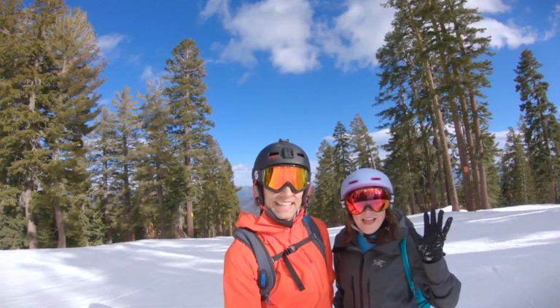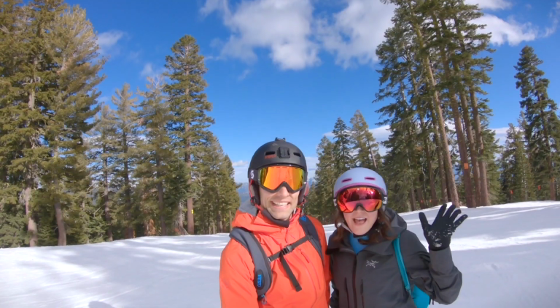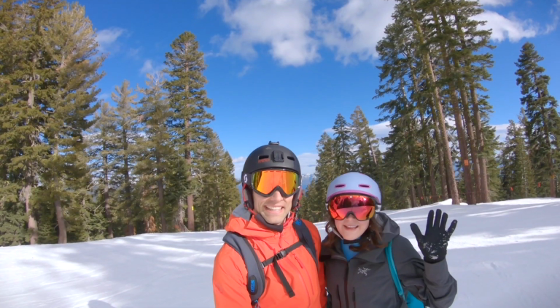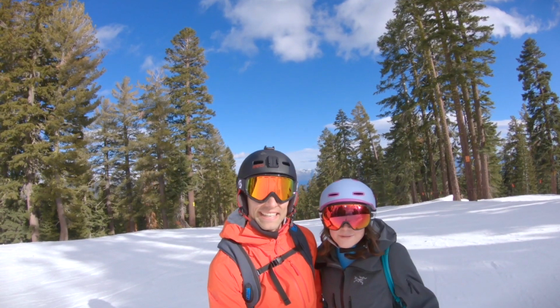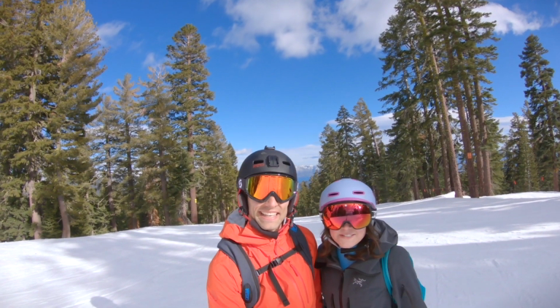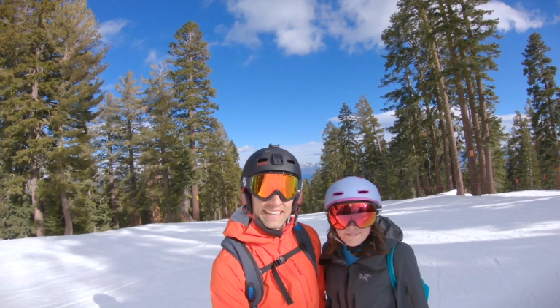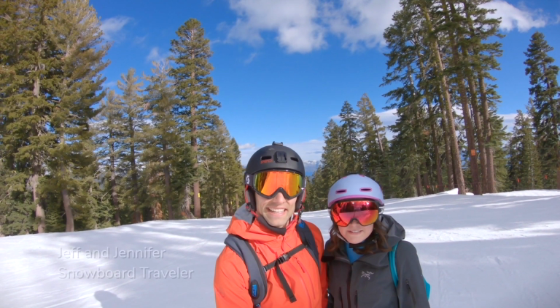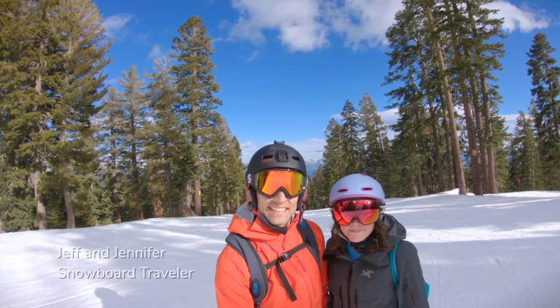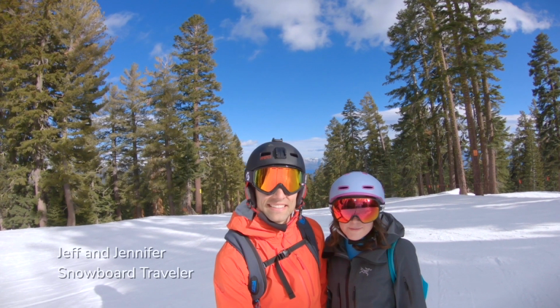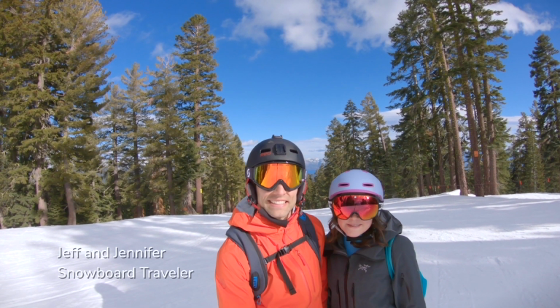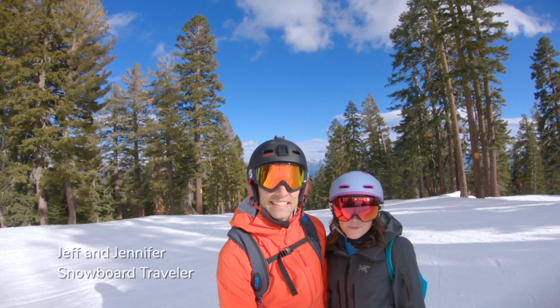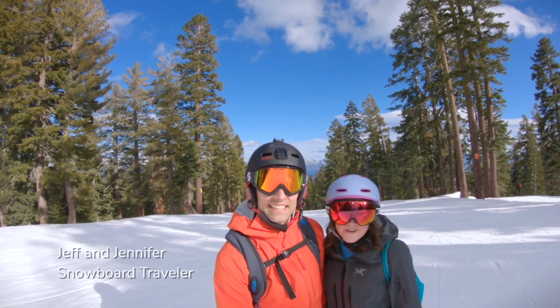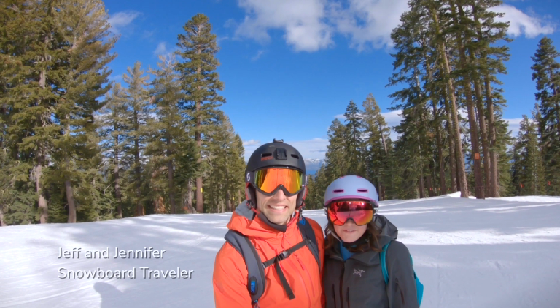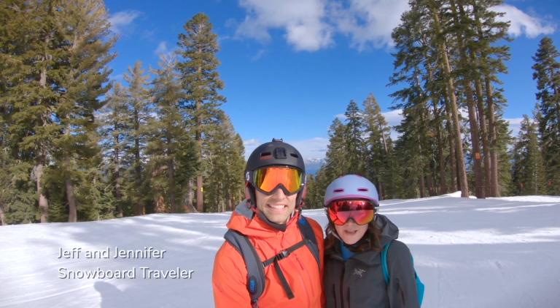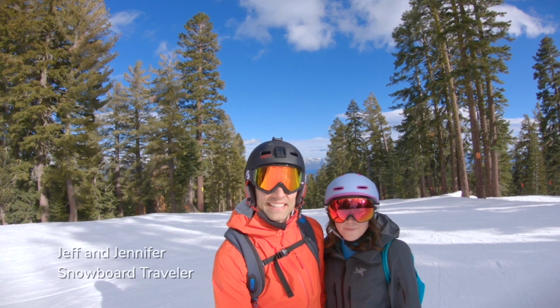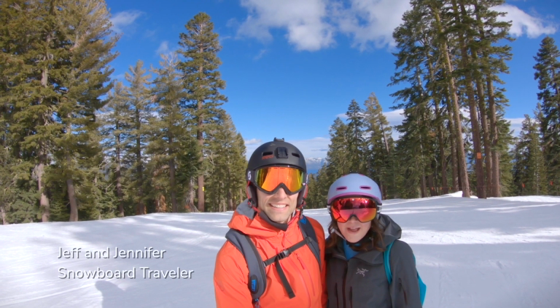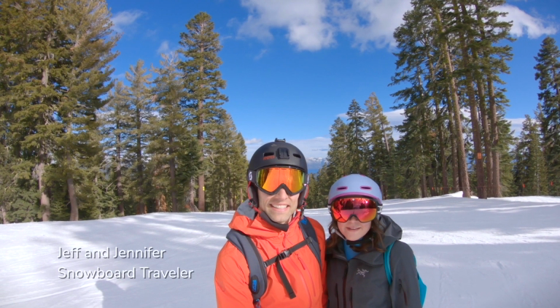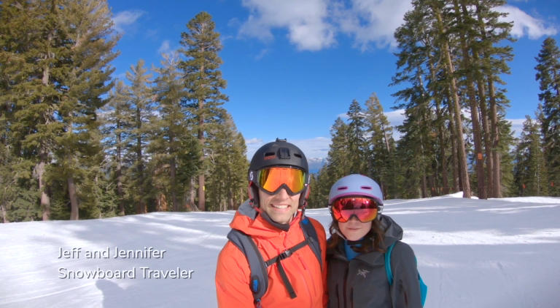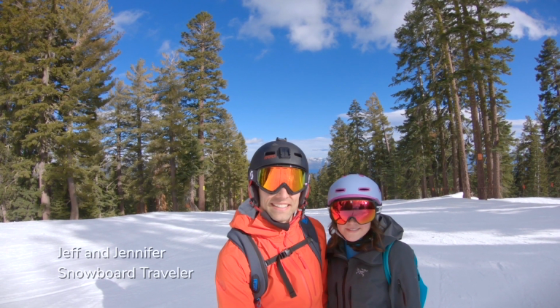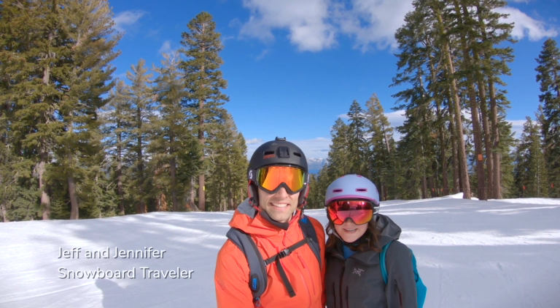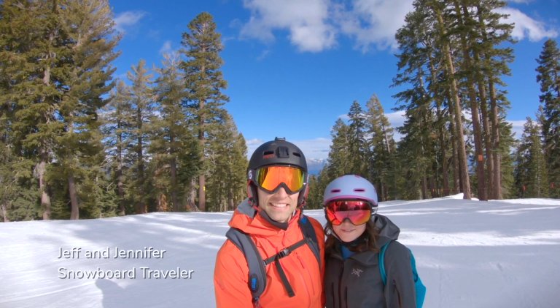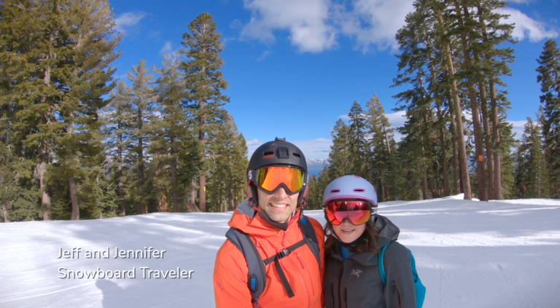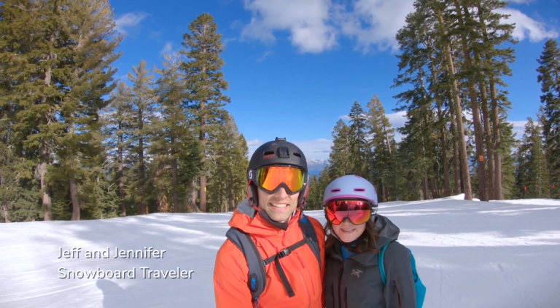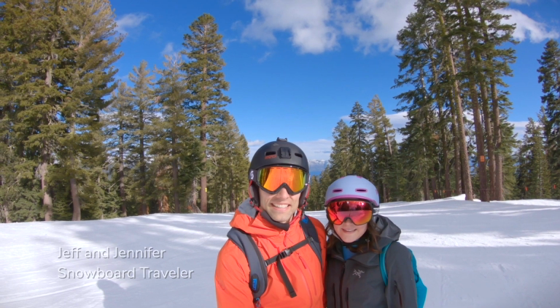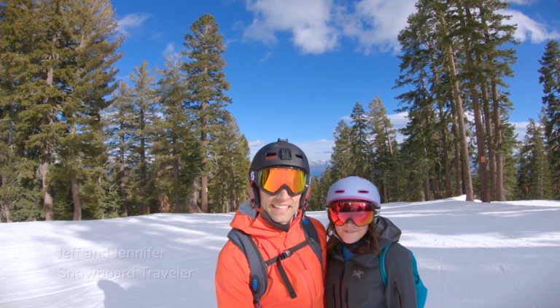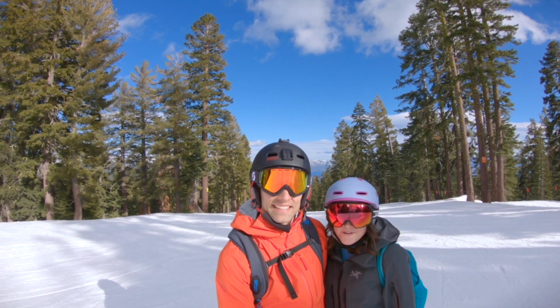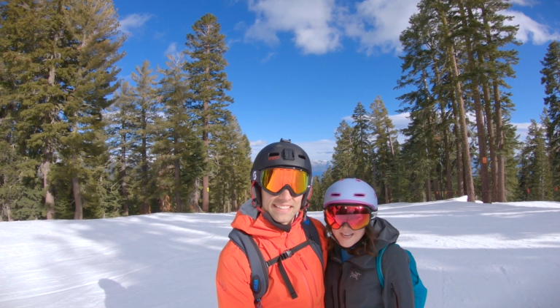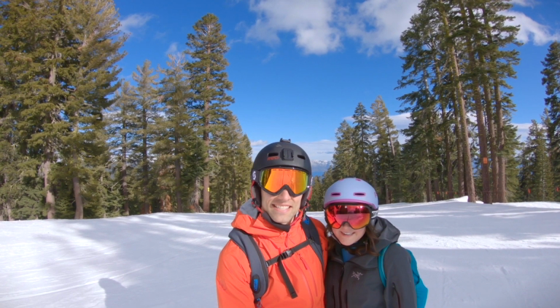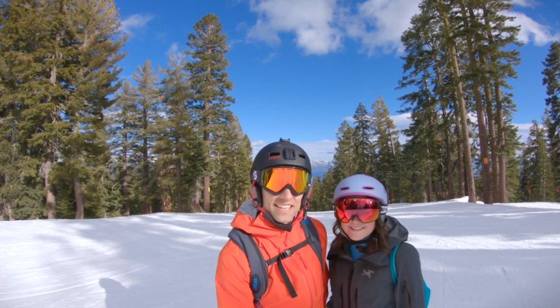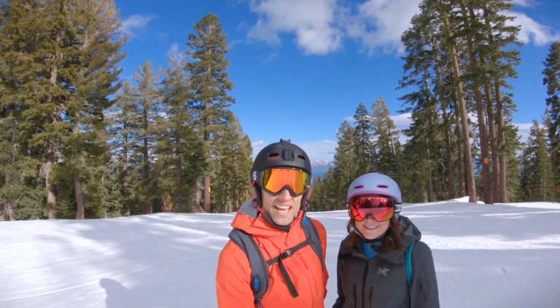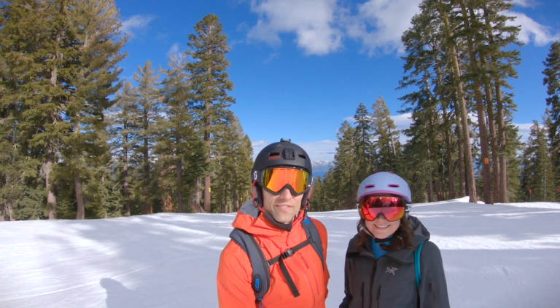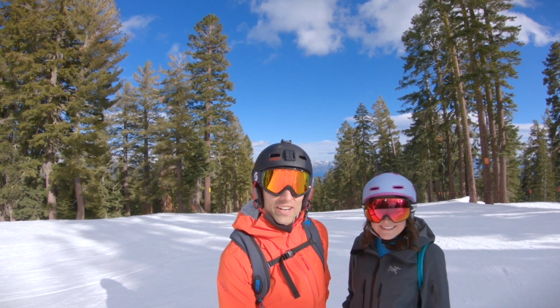Hi, we're Jeff and Jennifer with Snowboard Traveler and we're at North Star Resort in California. Sunny California.